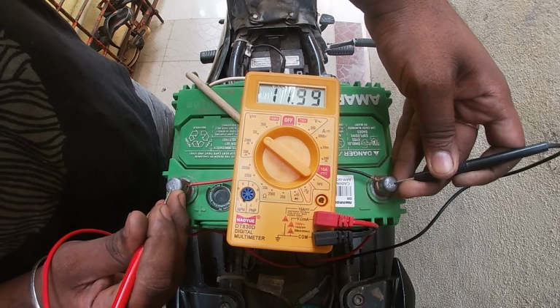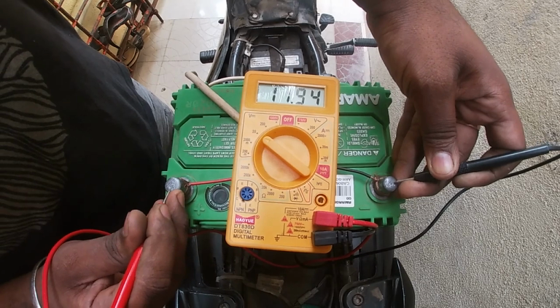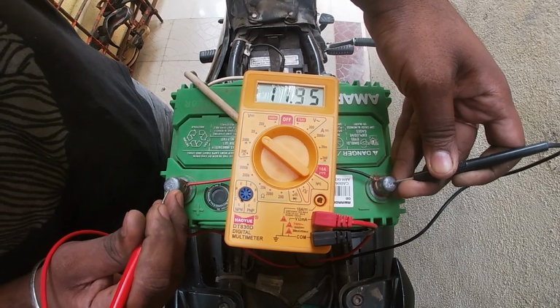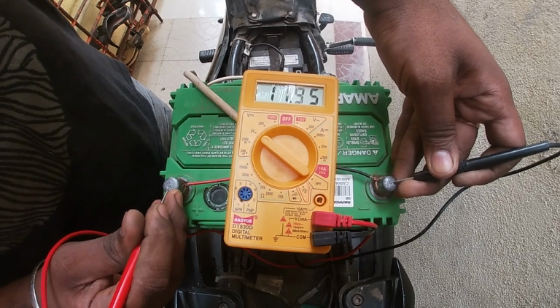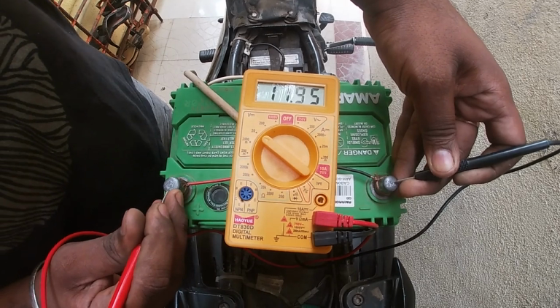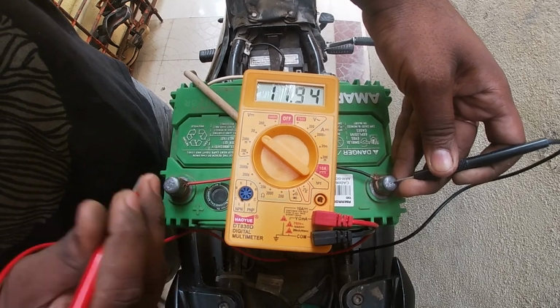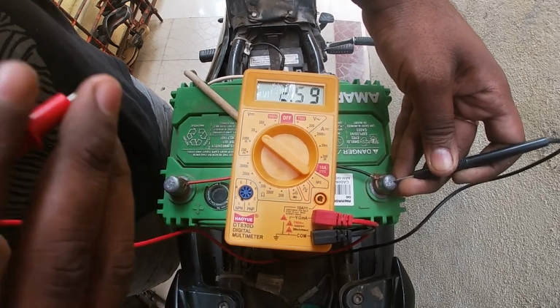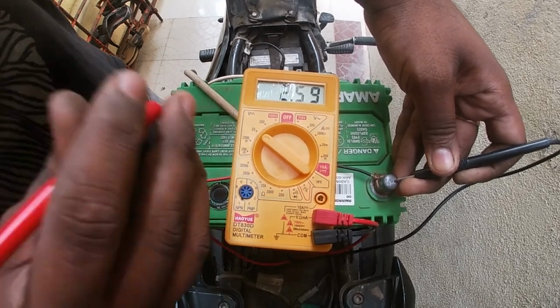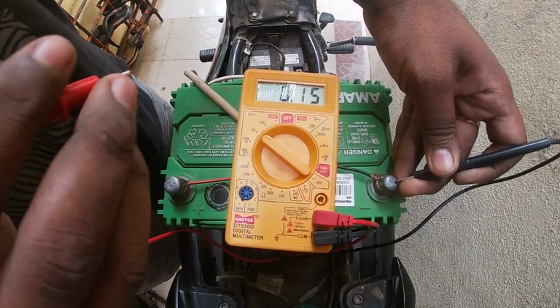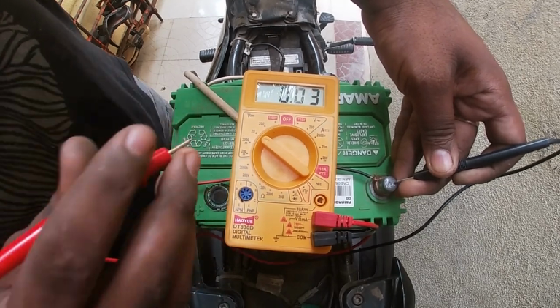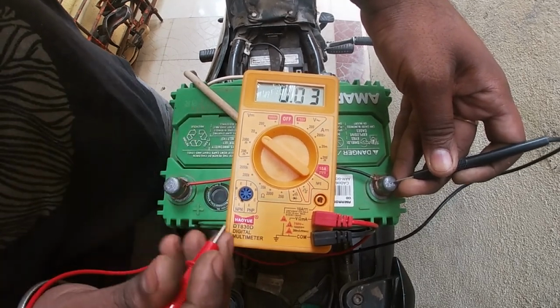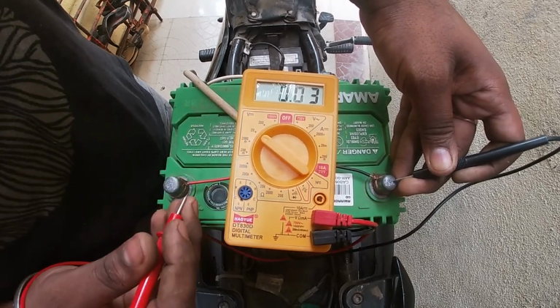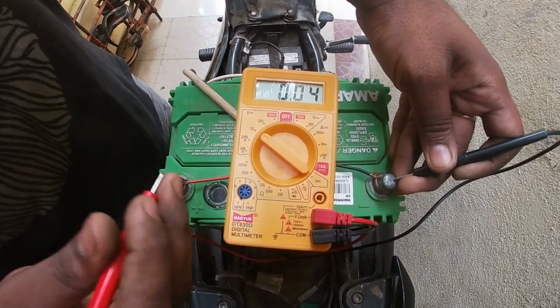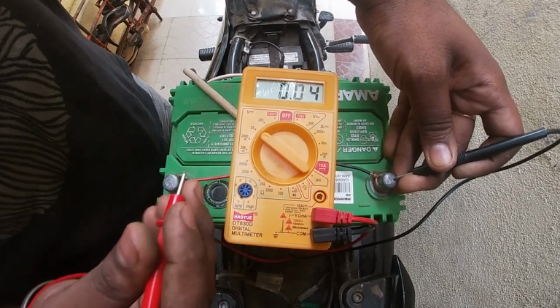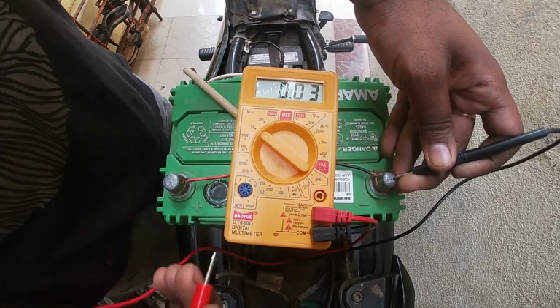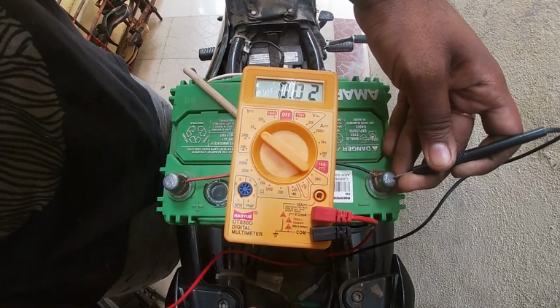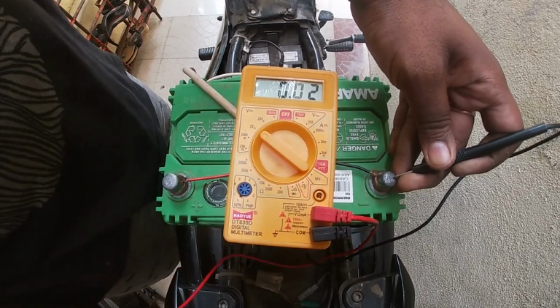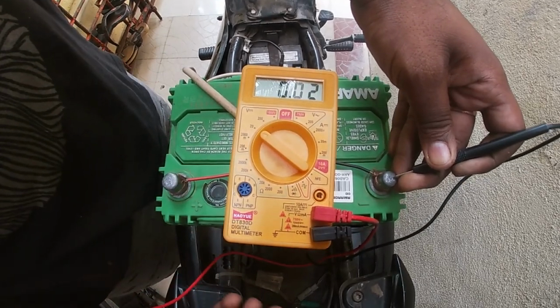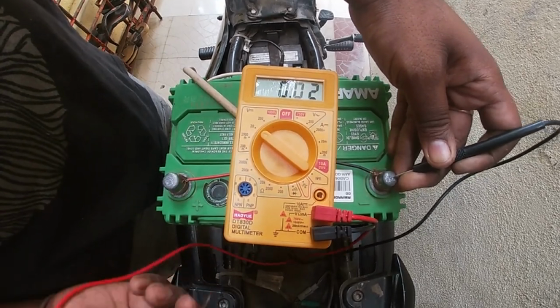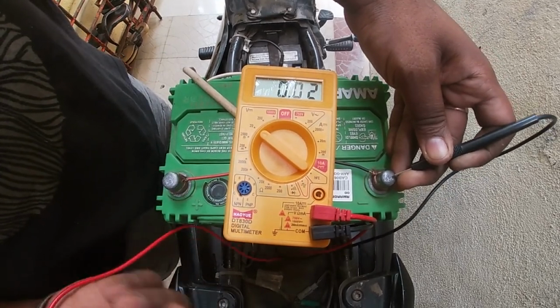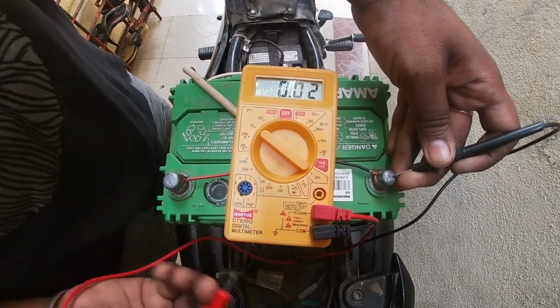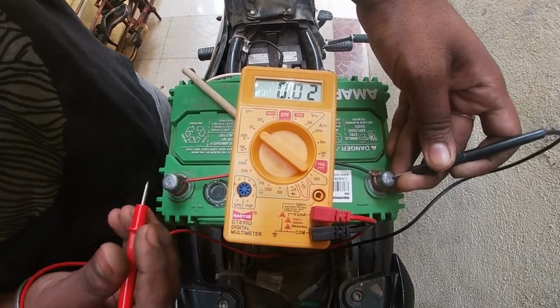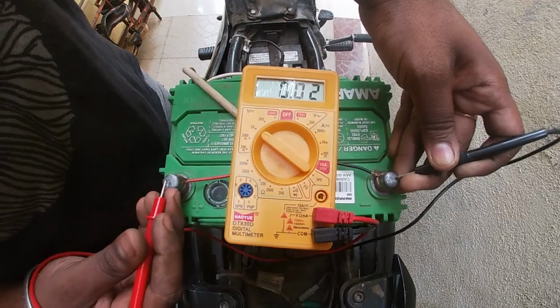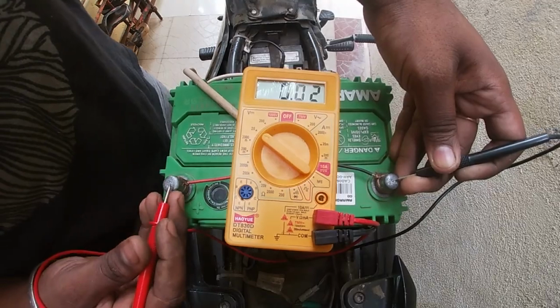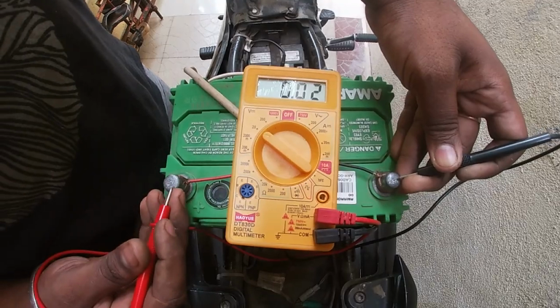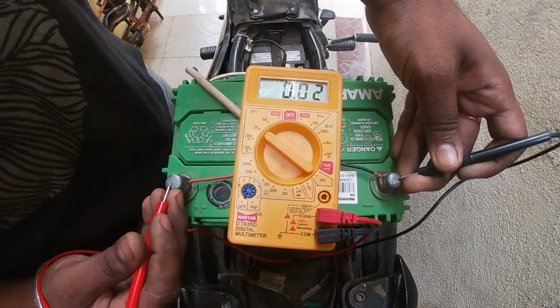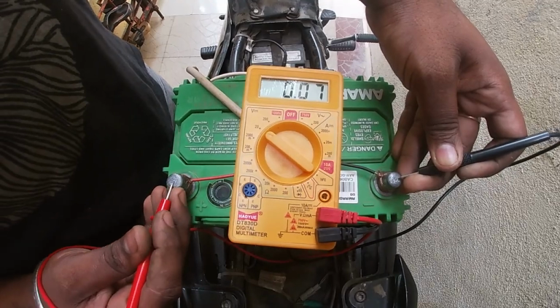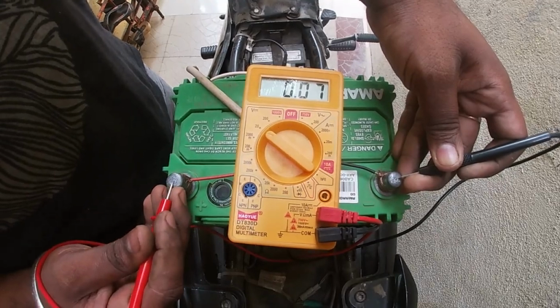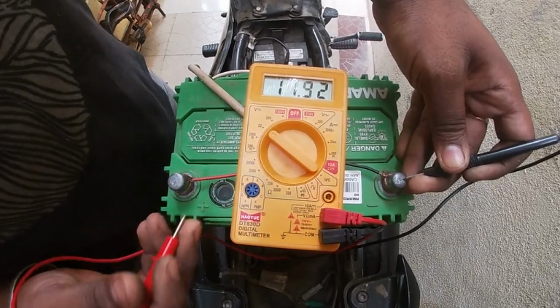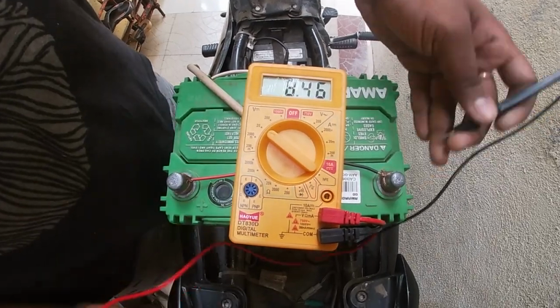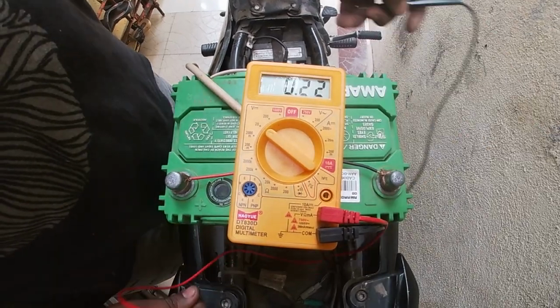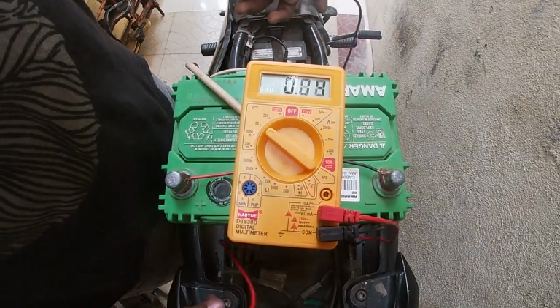If we get the car, we will charge the car. So we charge the car.